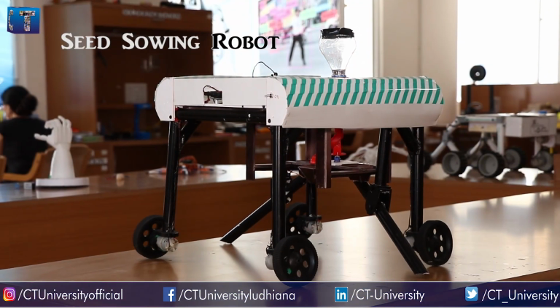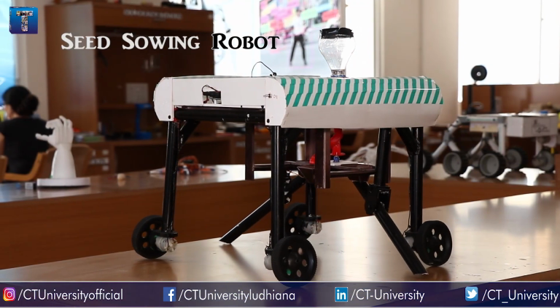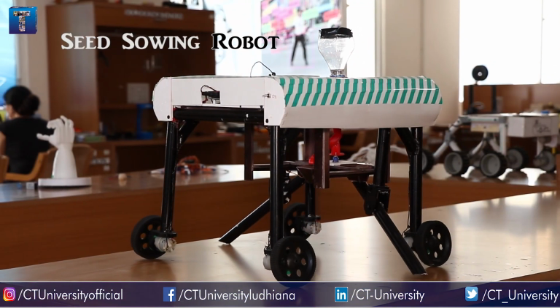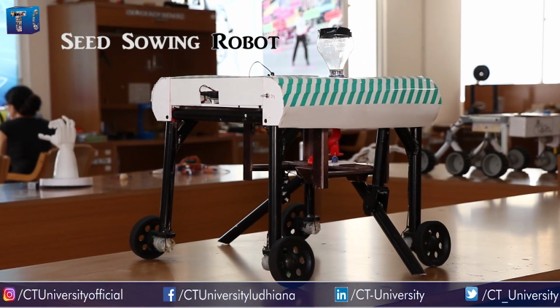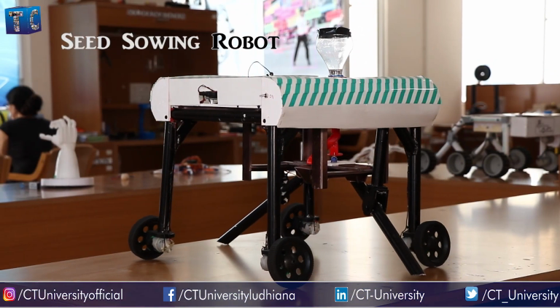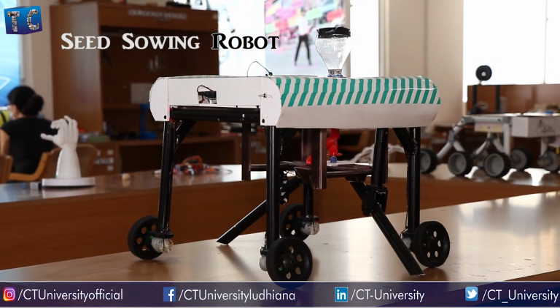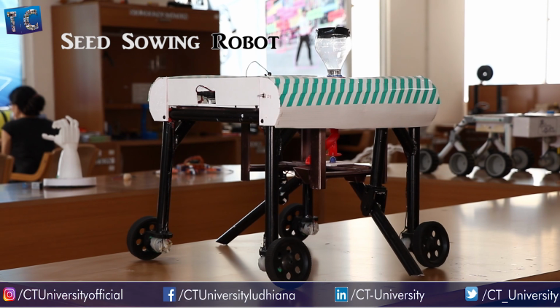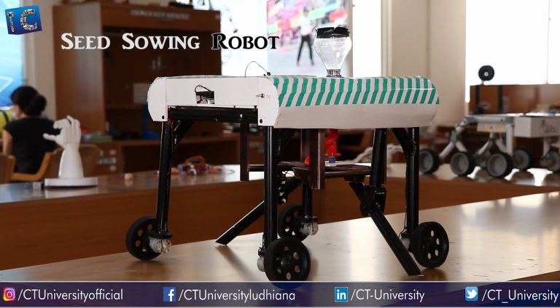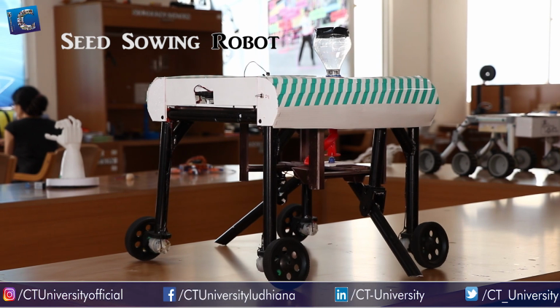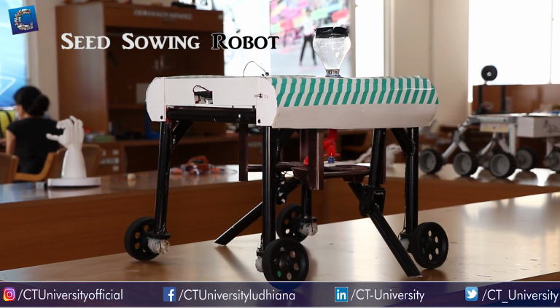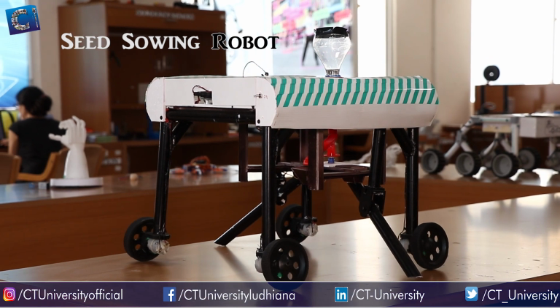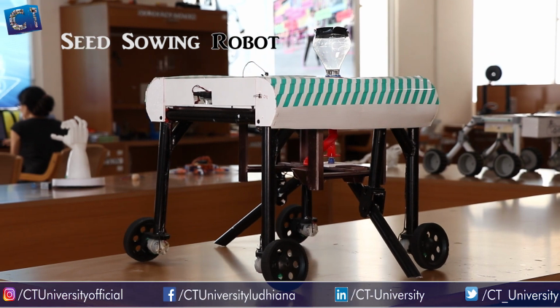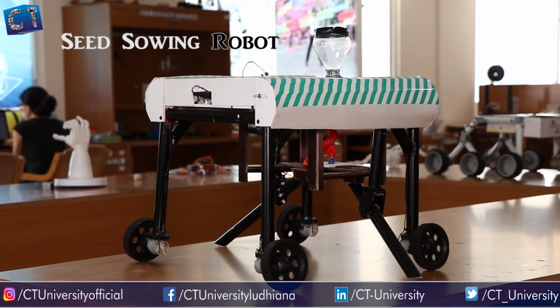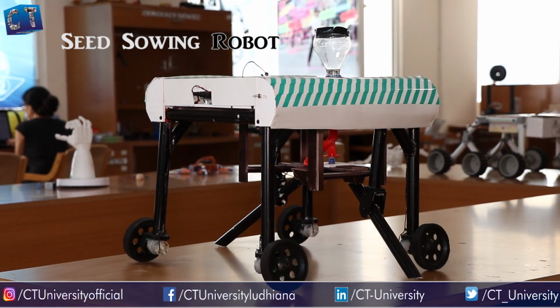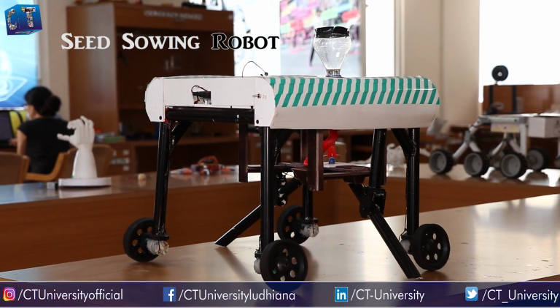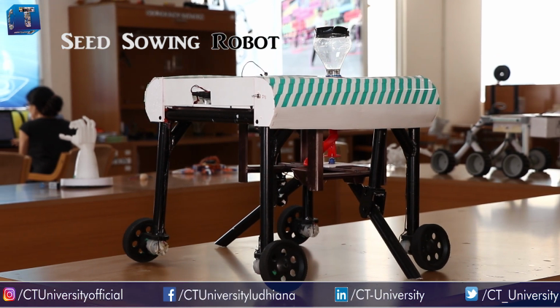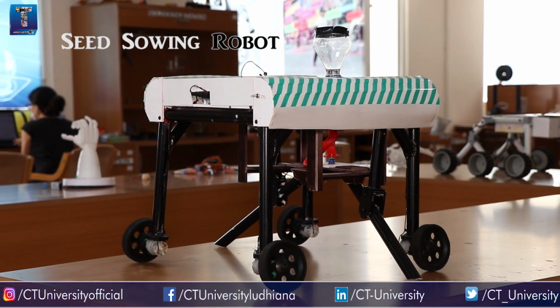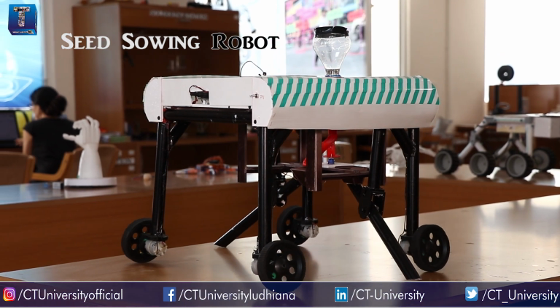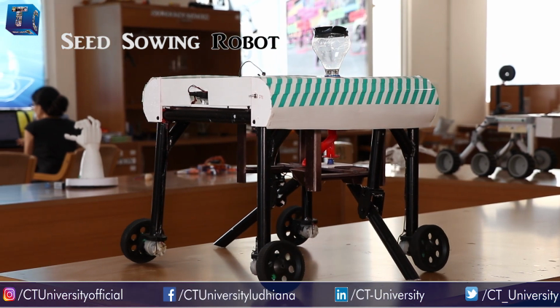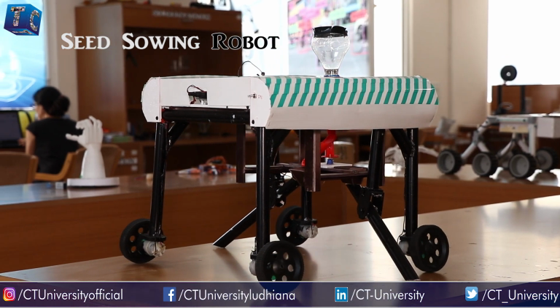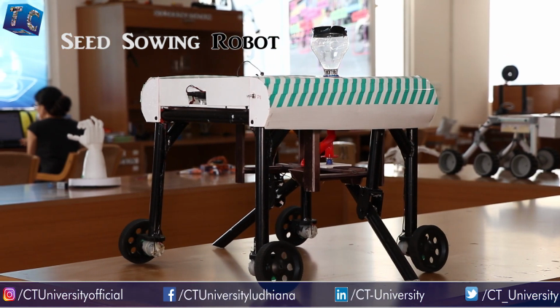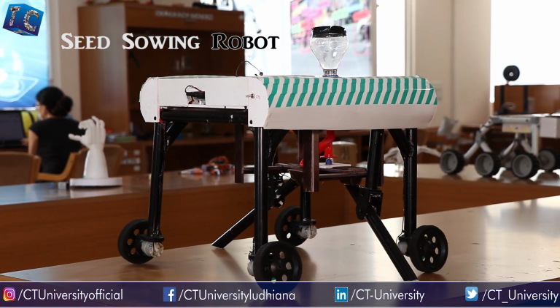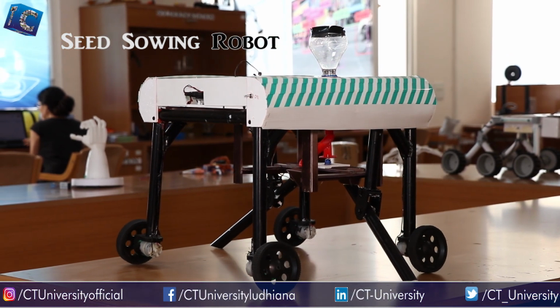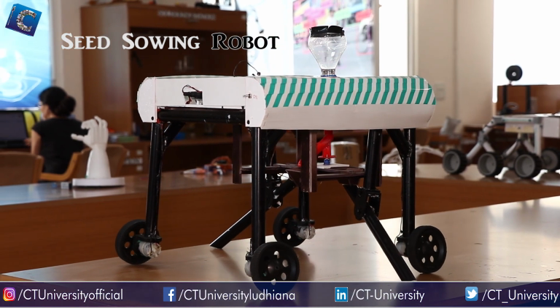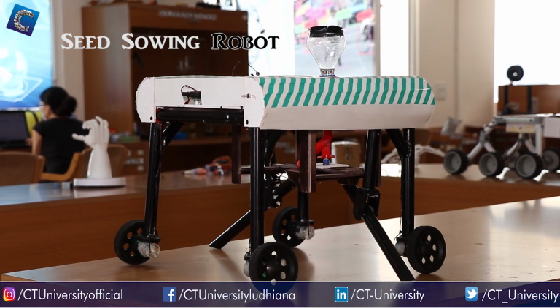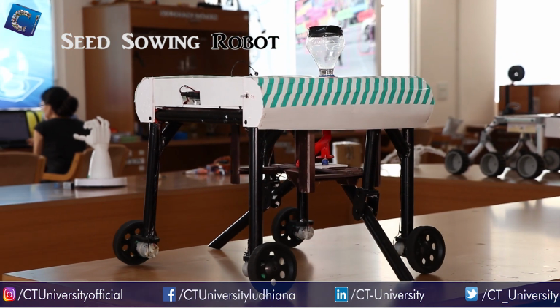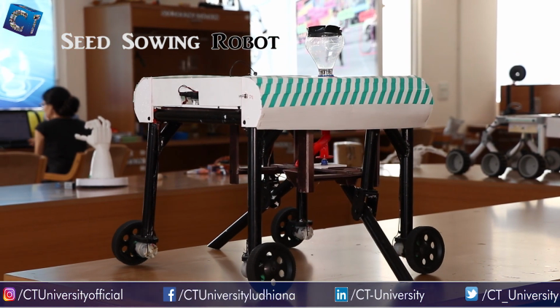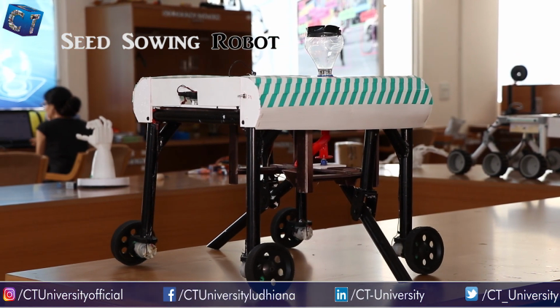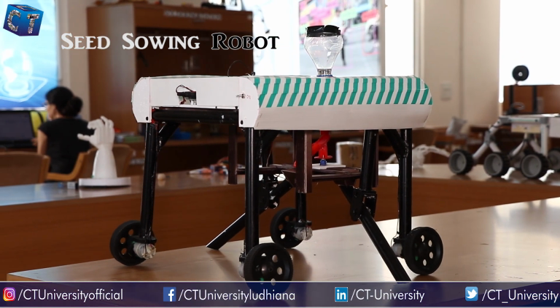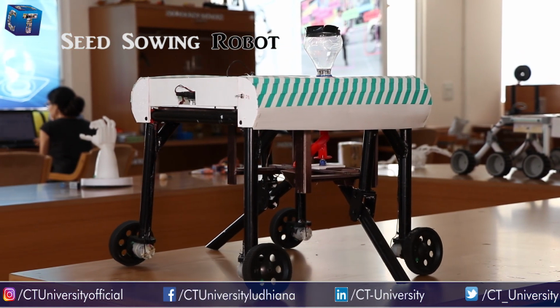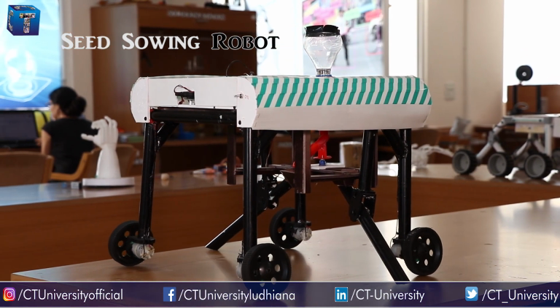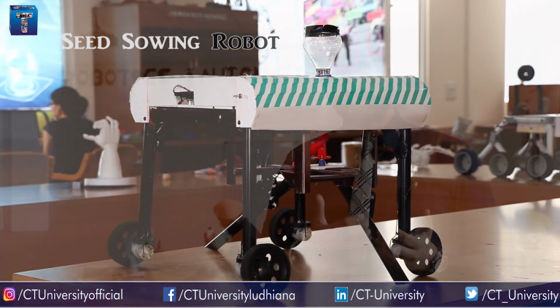This agriculture robot is a seed sowing robot, and we developed it before the lockdown period.